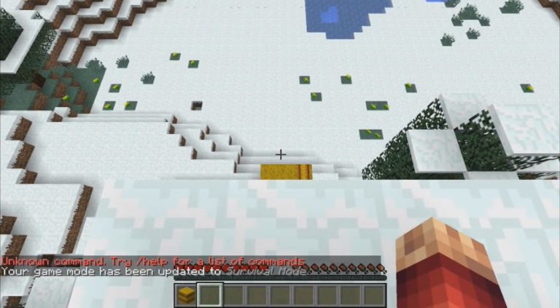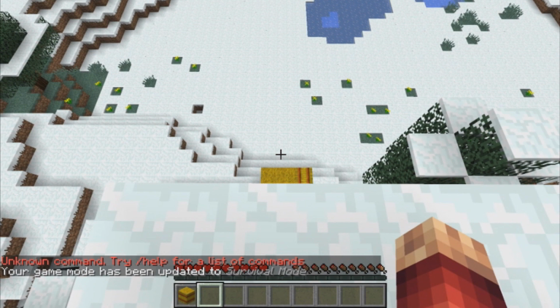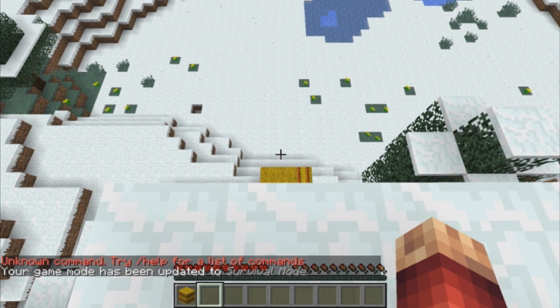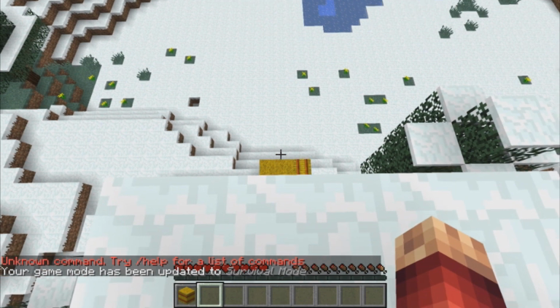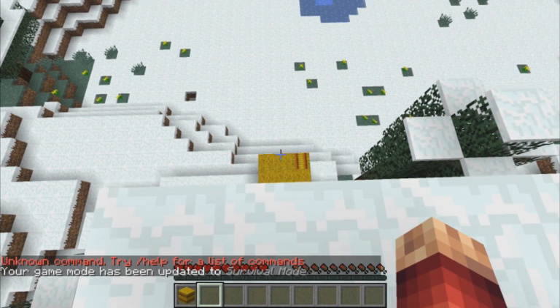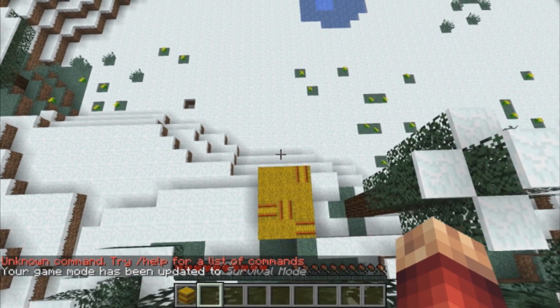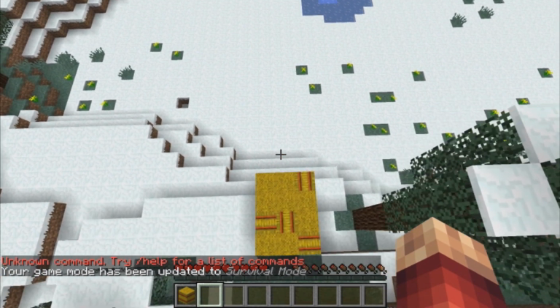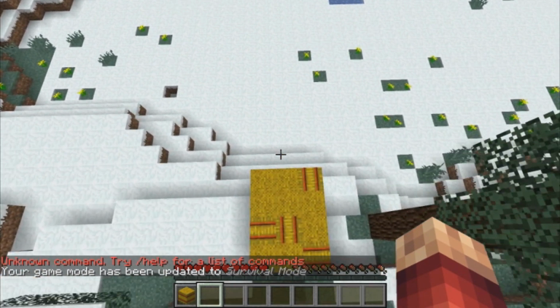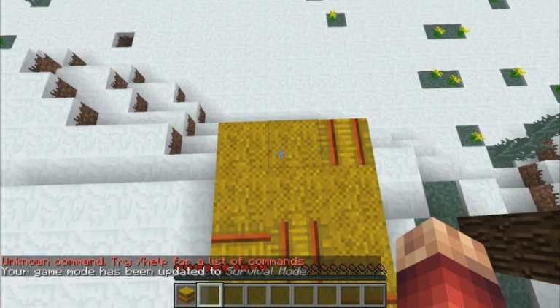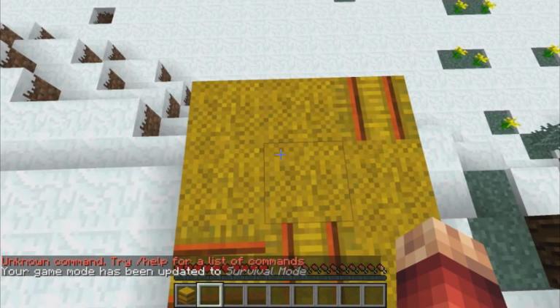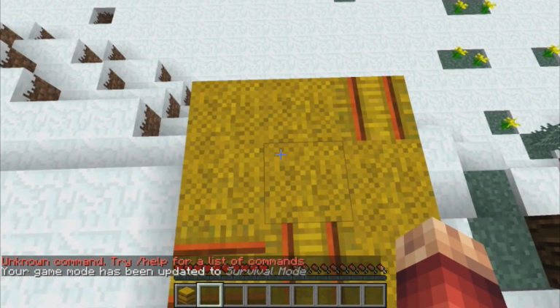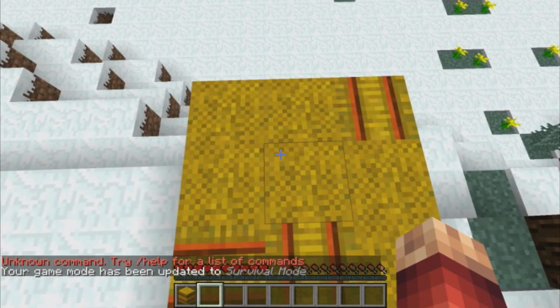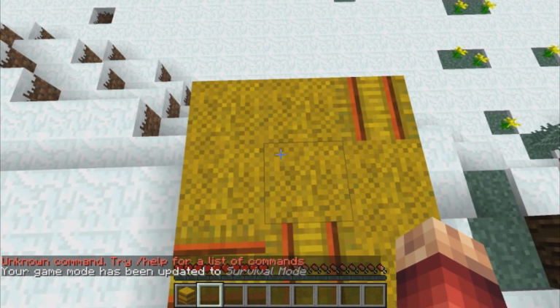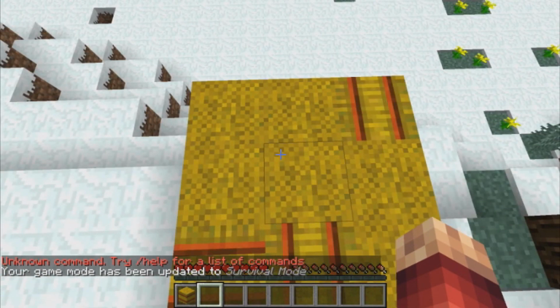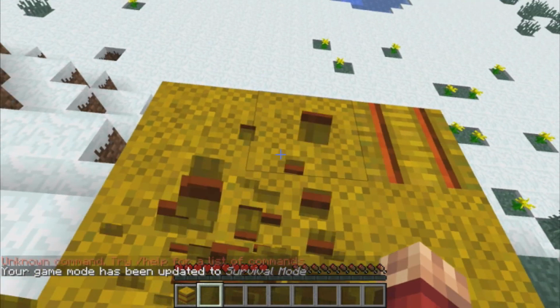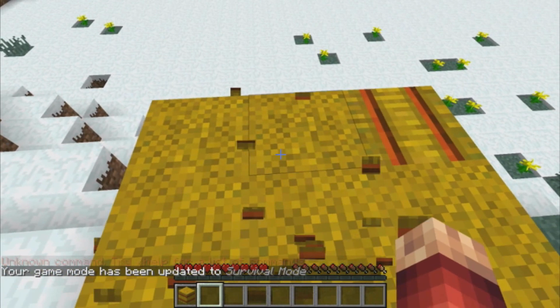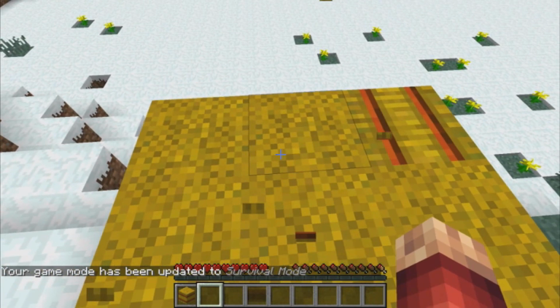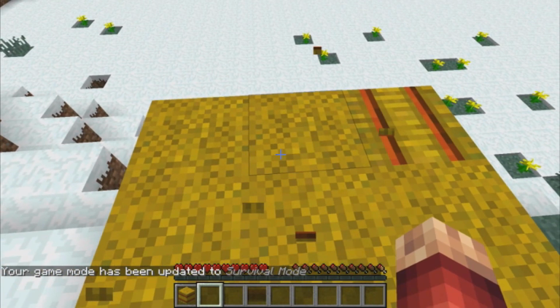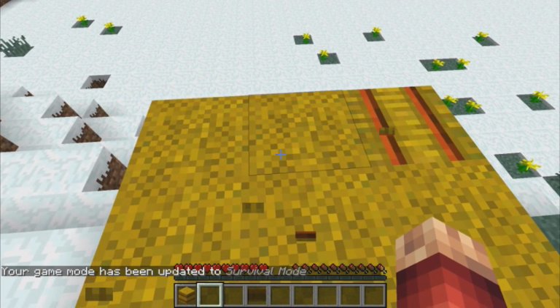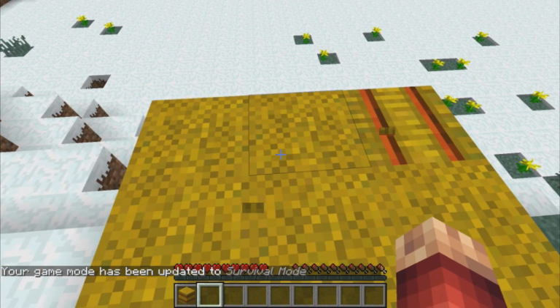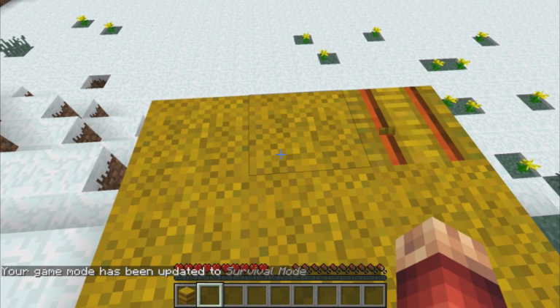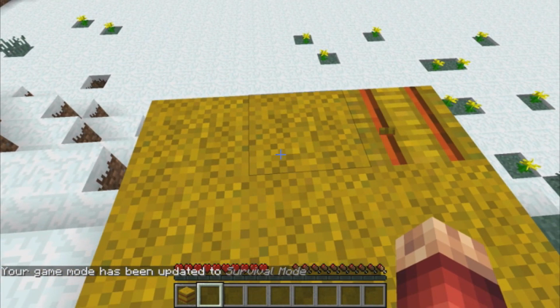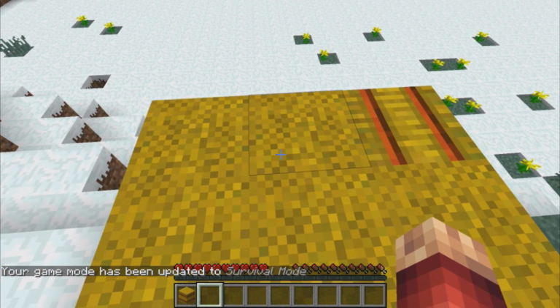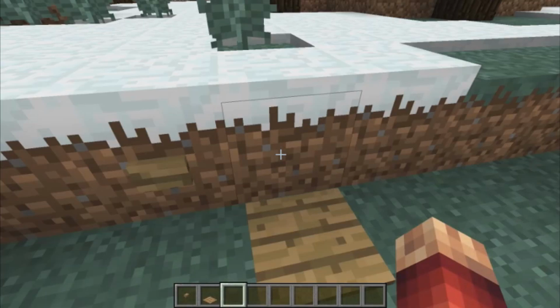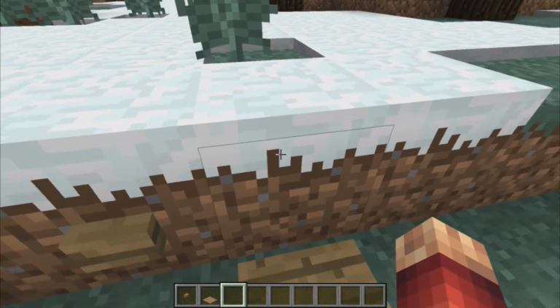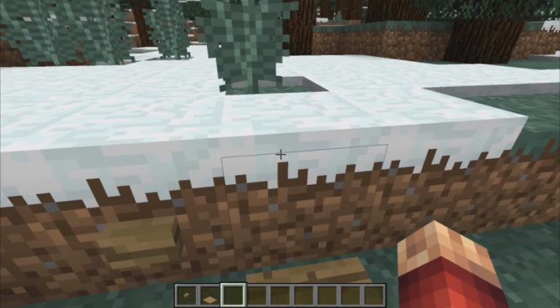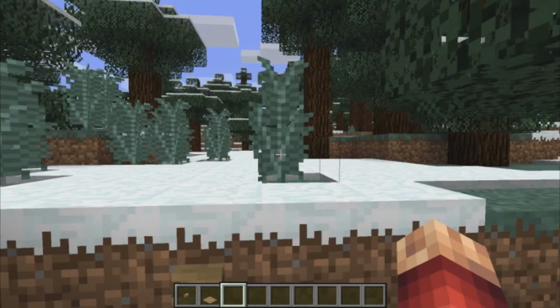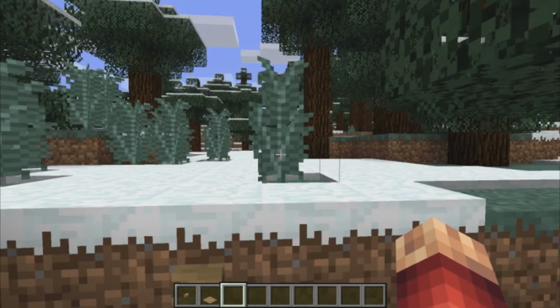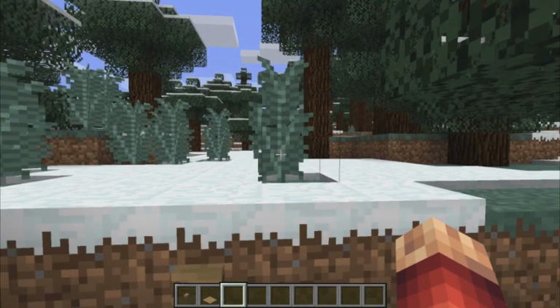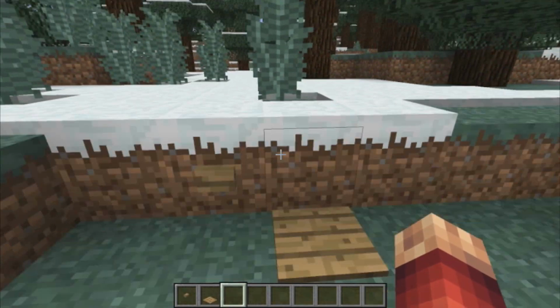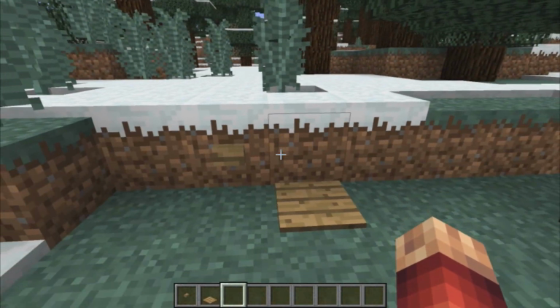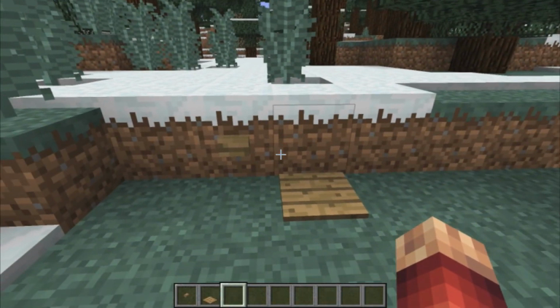Hay bales will now decrease your fall damage by 80%. Sounds in the game have had their sounds changed.